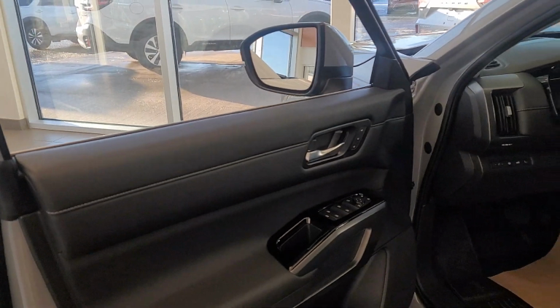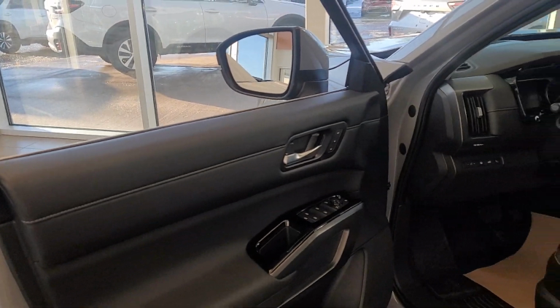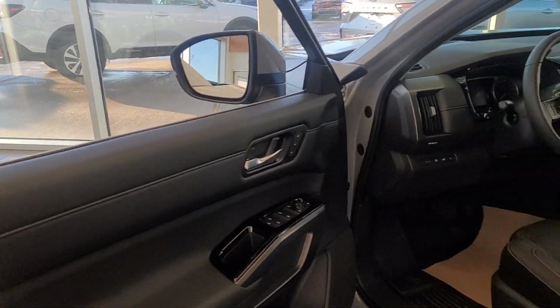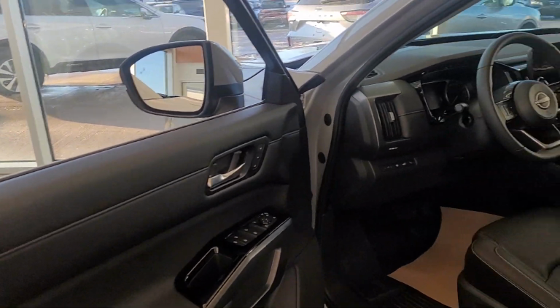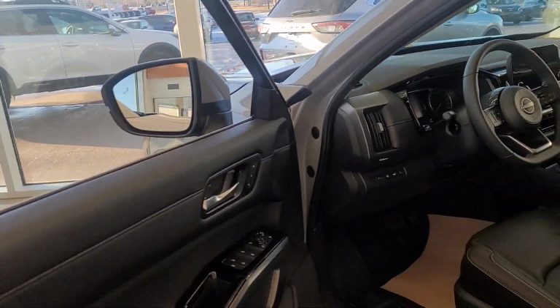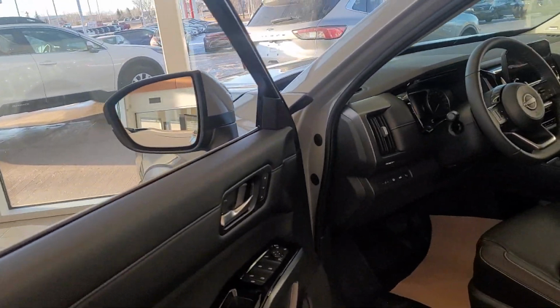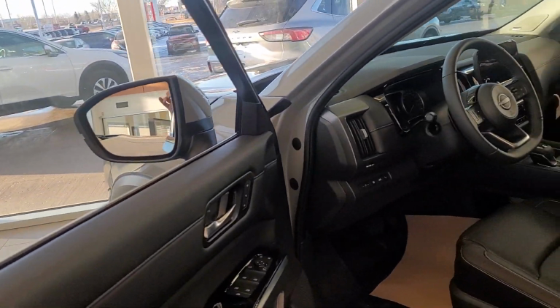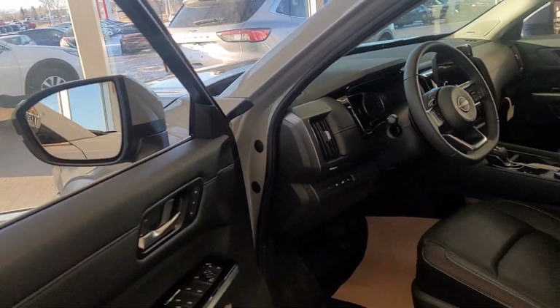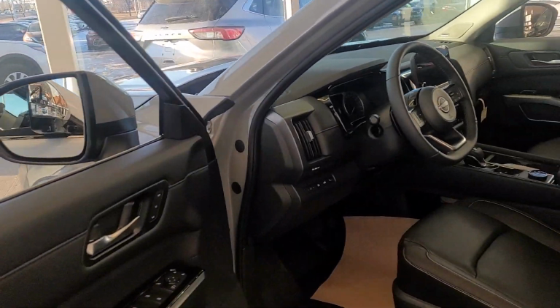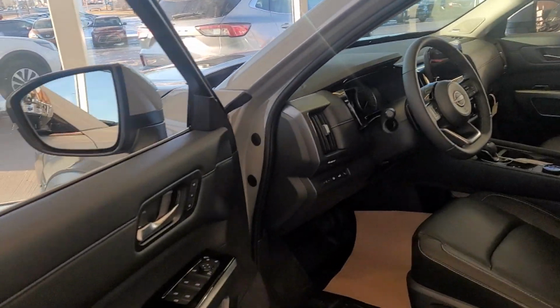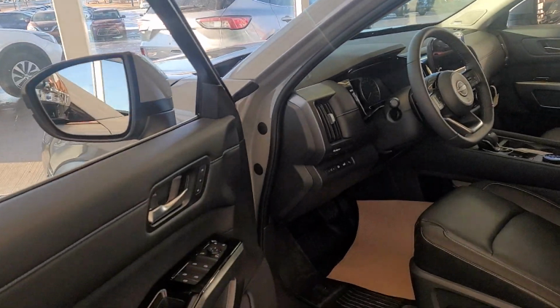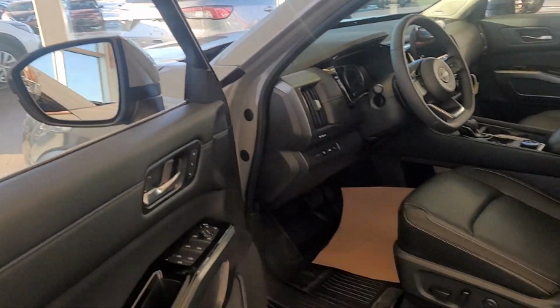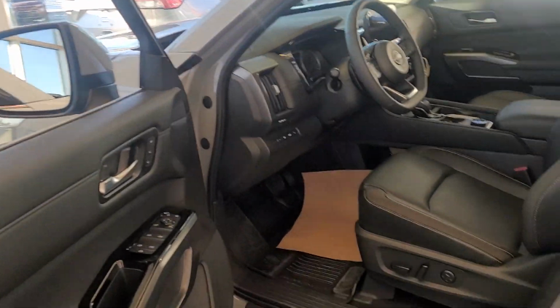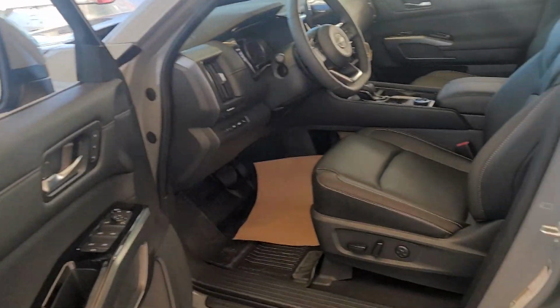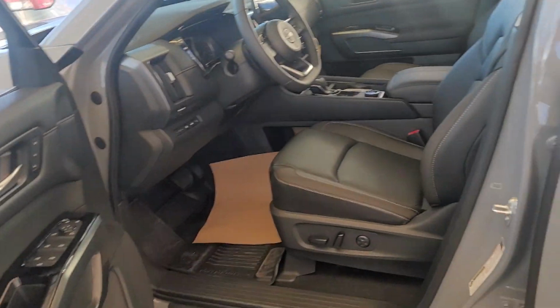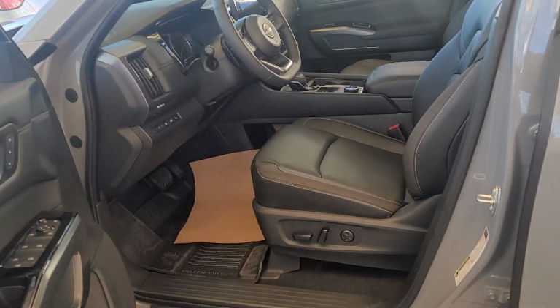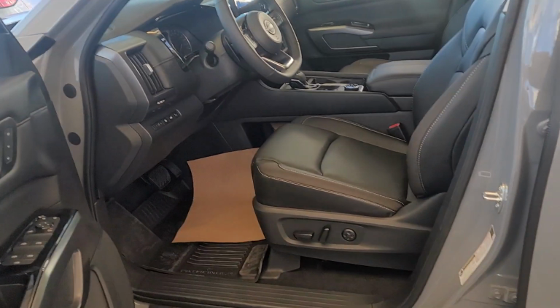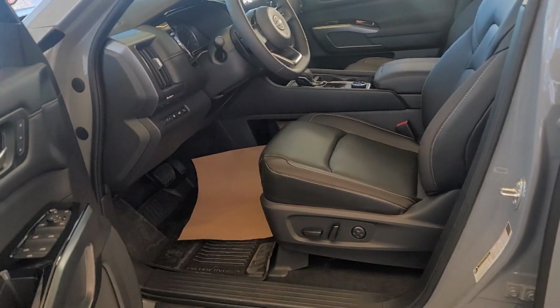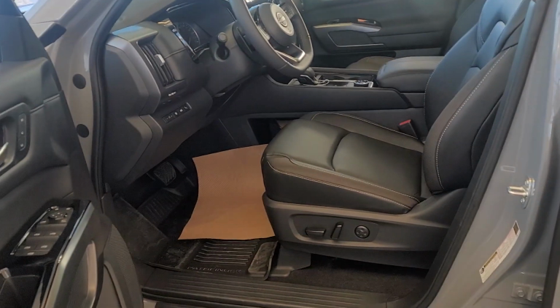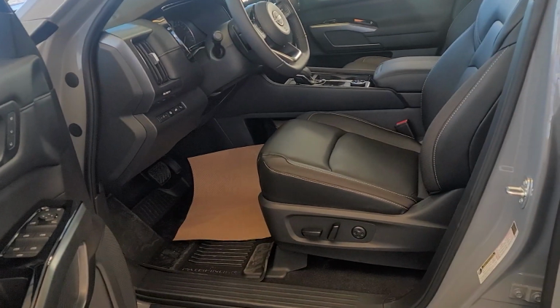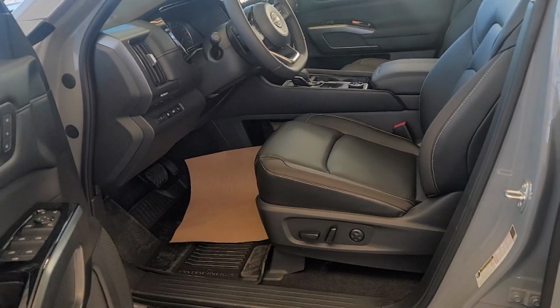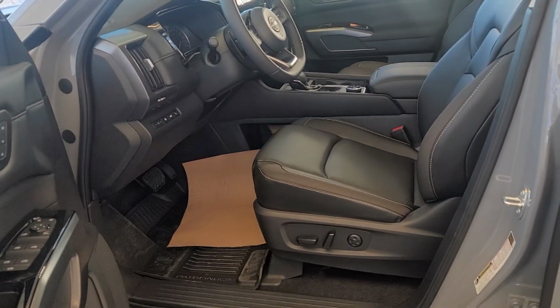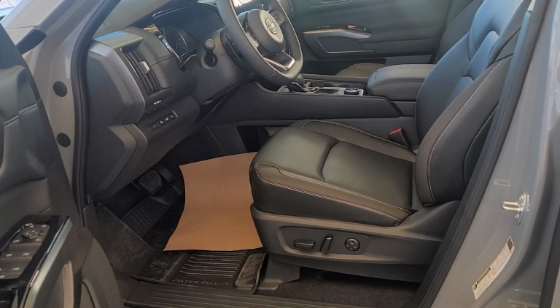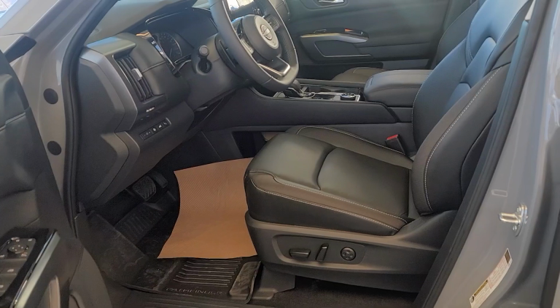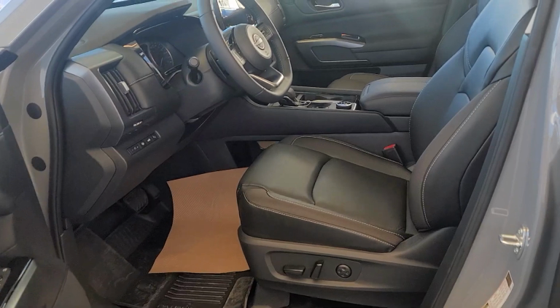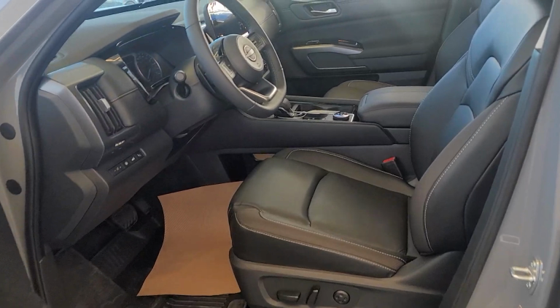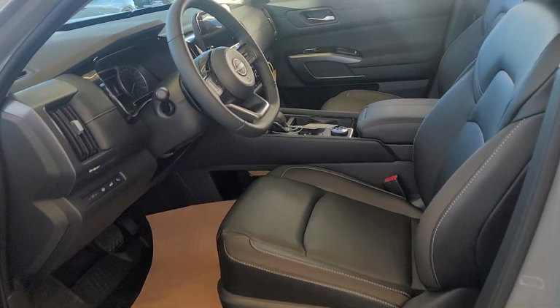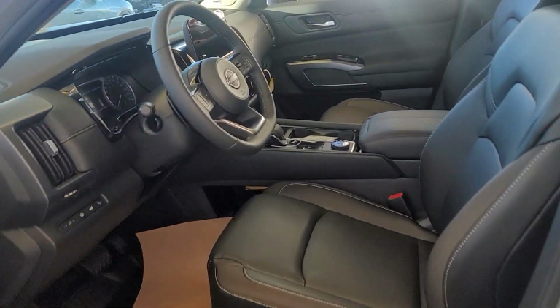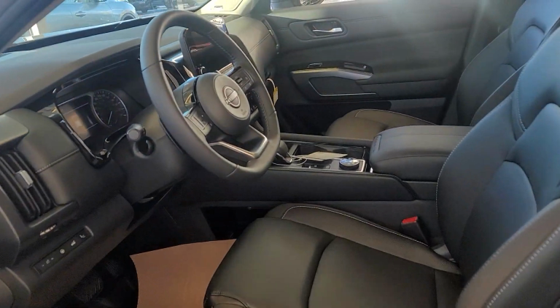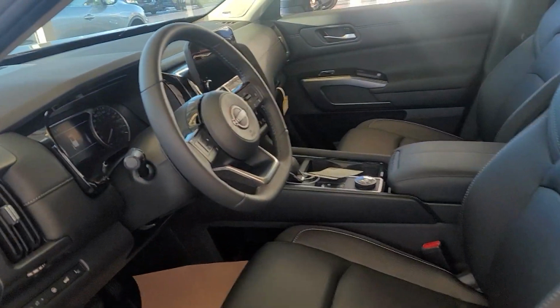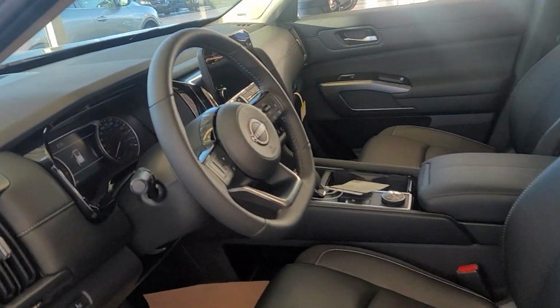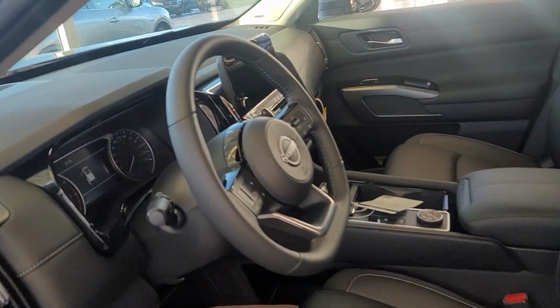Lots of controls. Door opens nice and wide. We have a power seat.